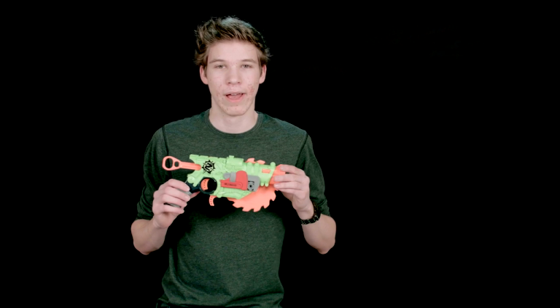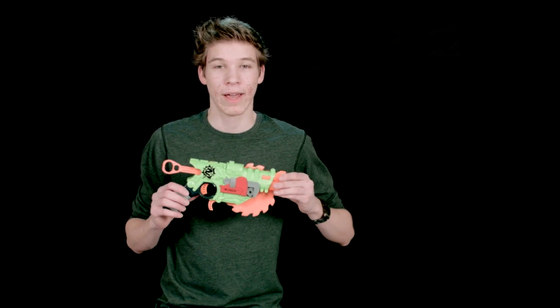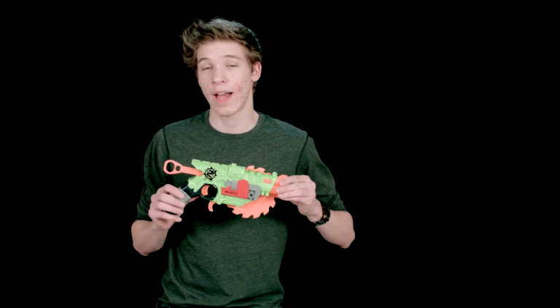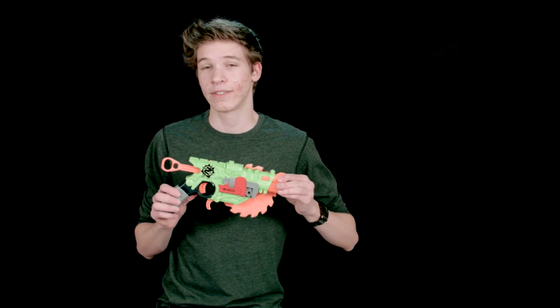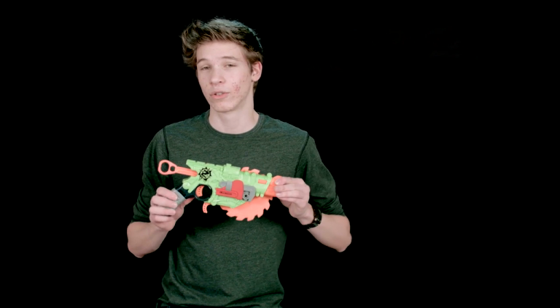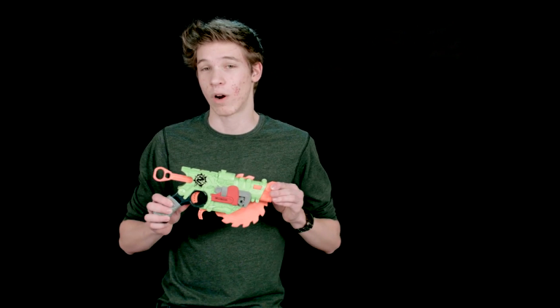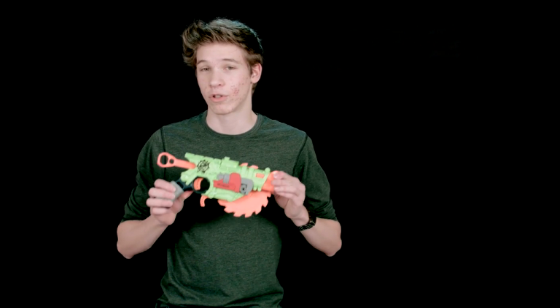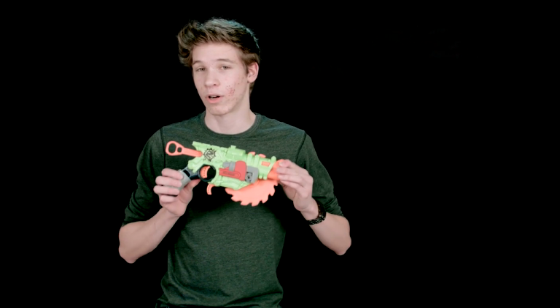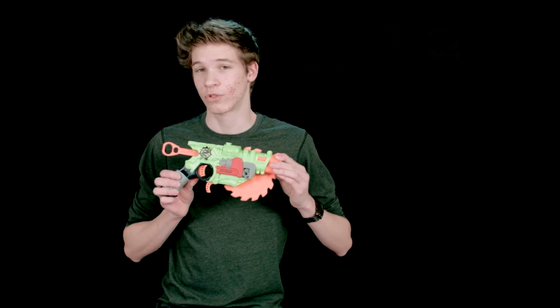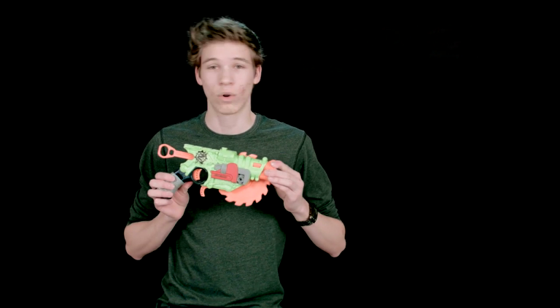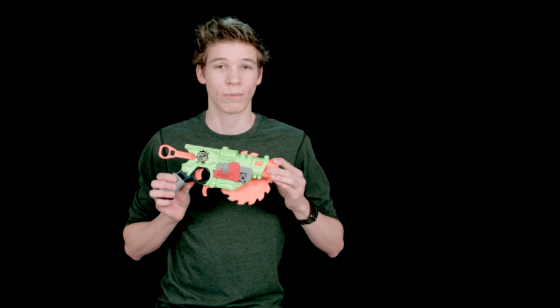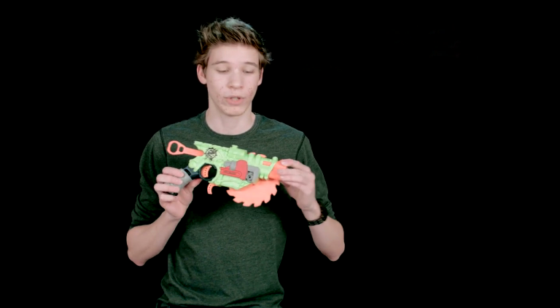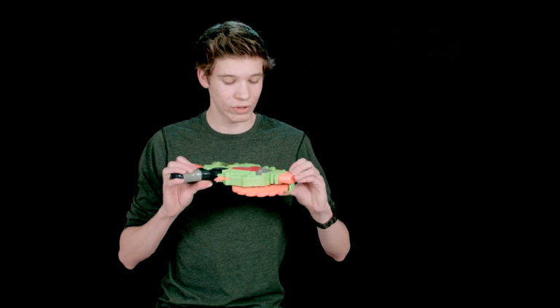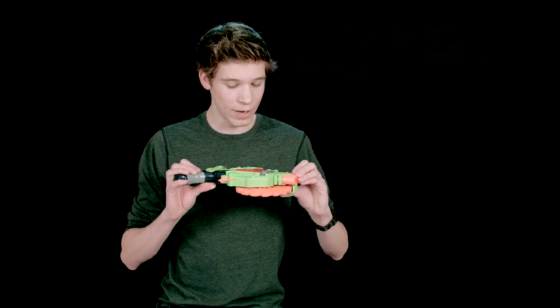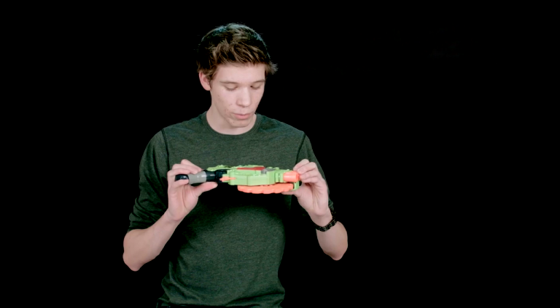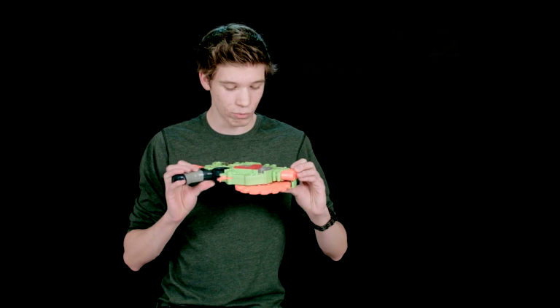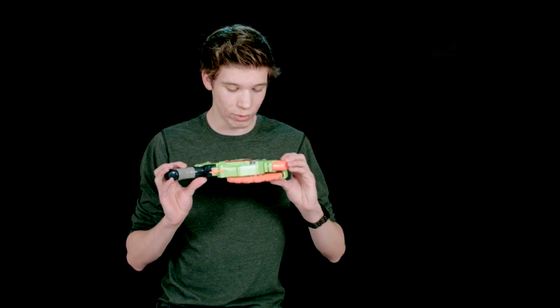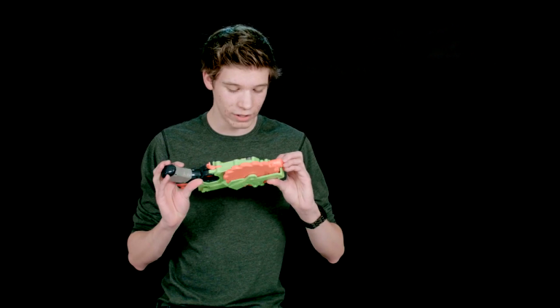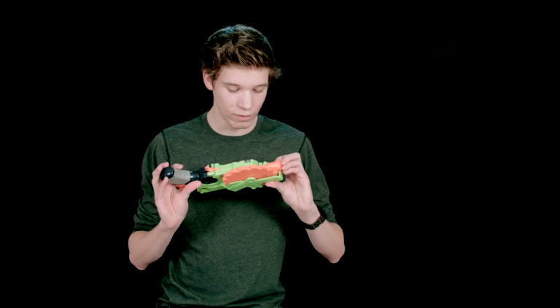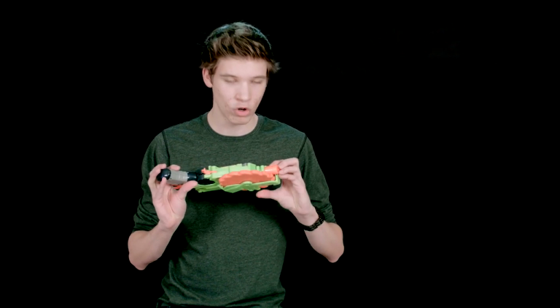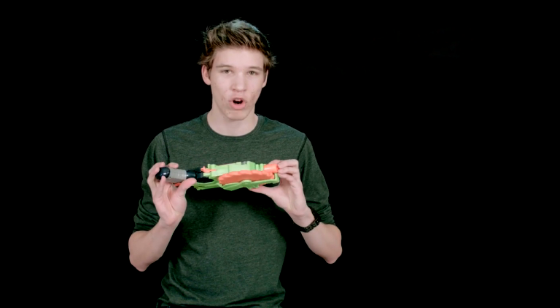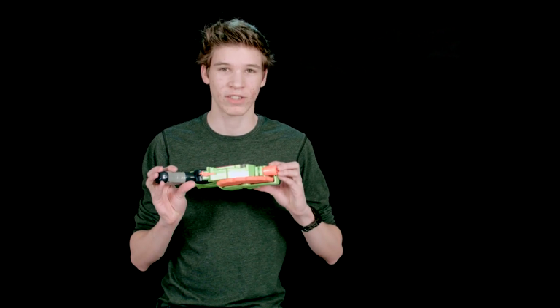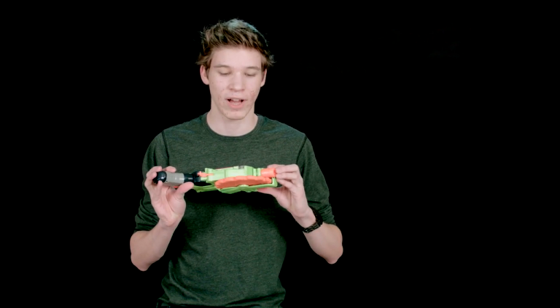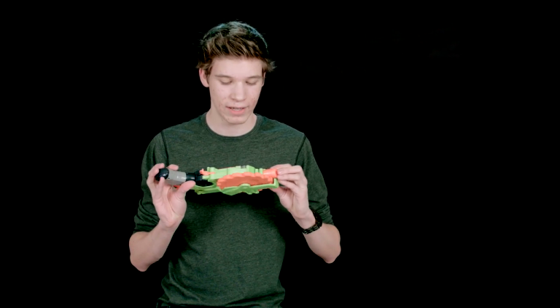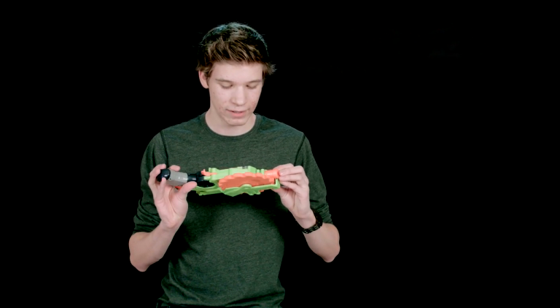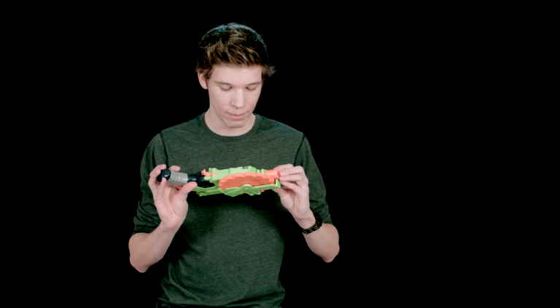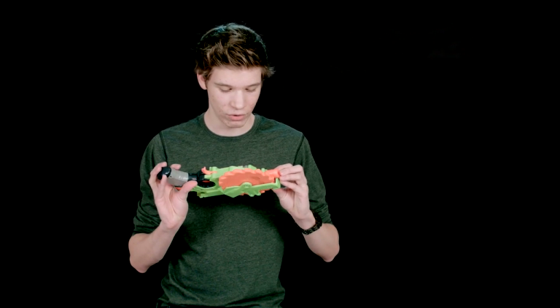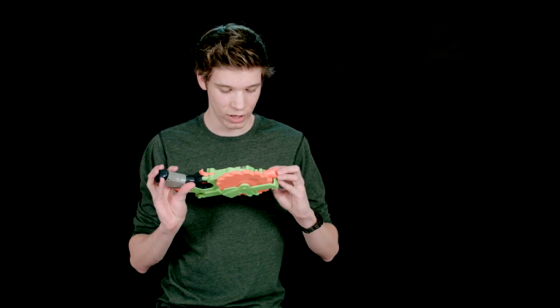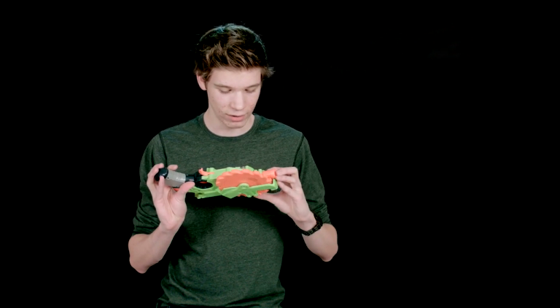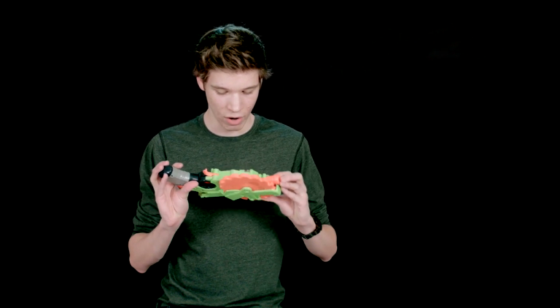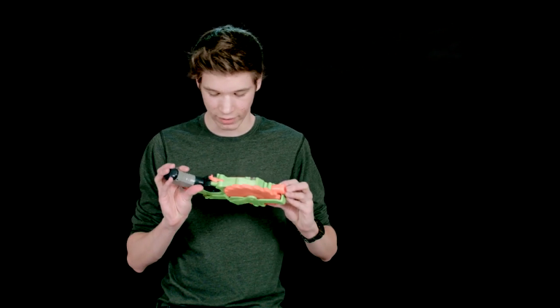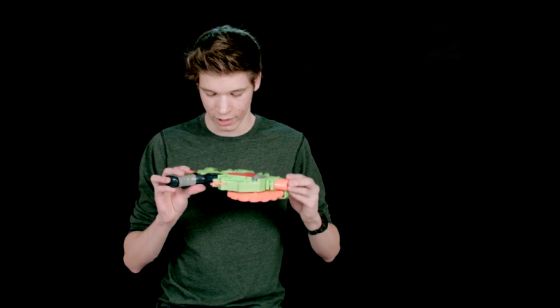Hey guys, thanks for watching Nerf Silicon Reviews. Today we're going to be doing the Nerf Zombie Strike Crosscut.